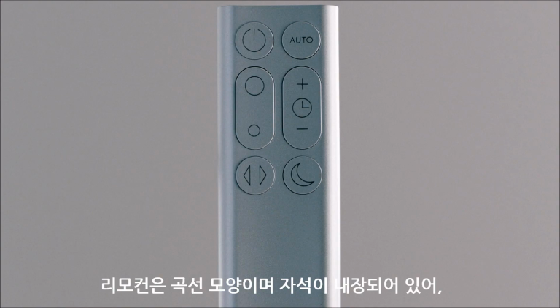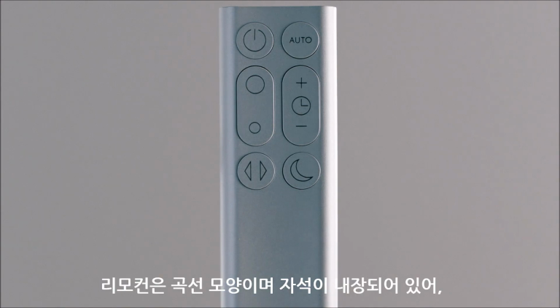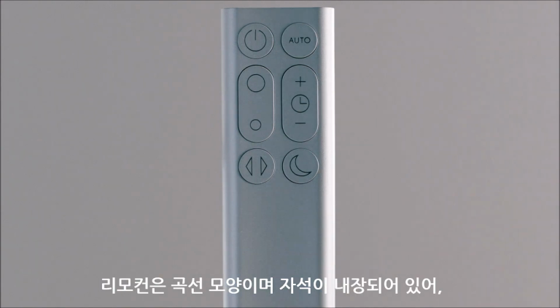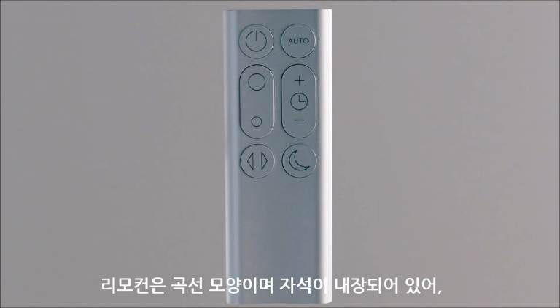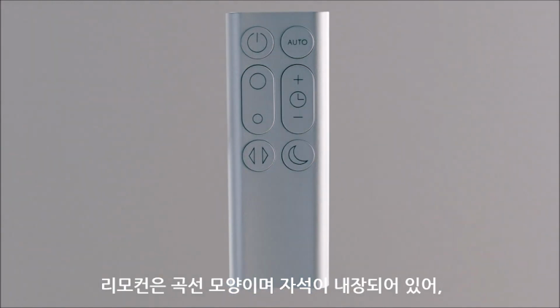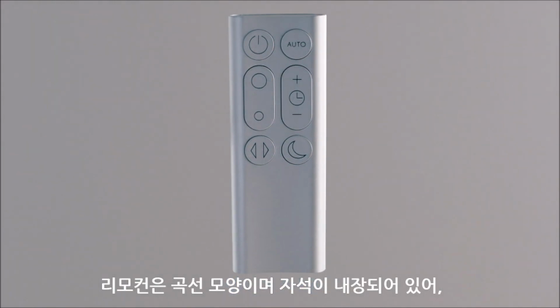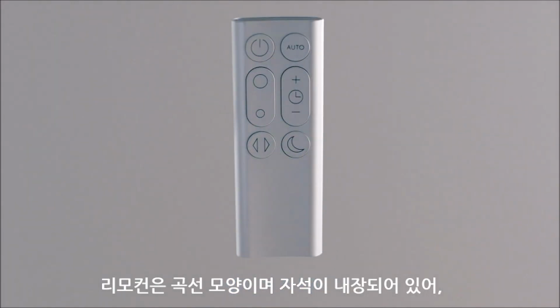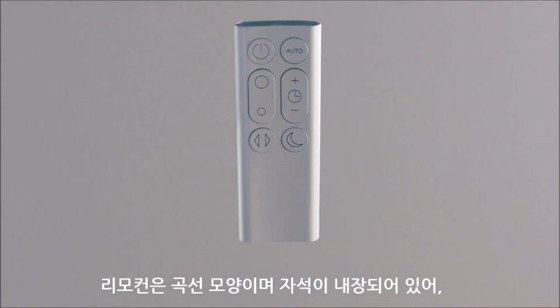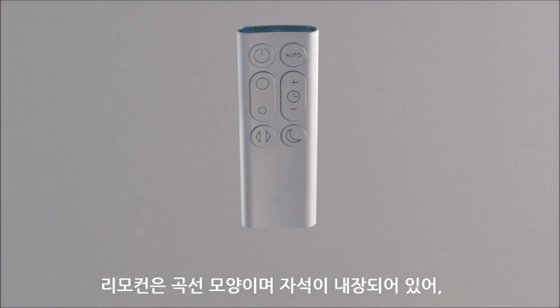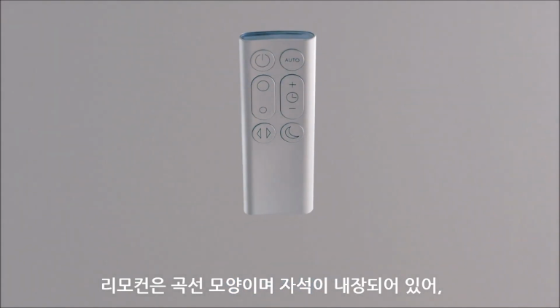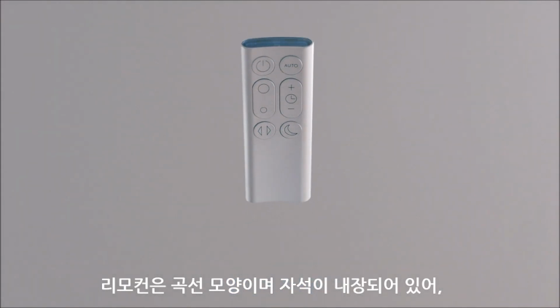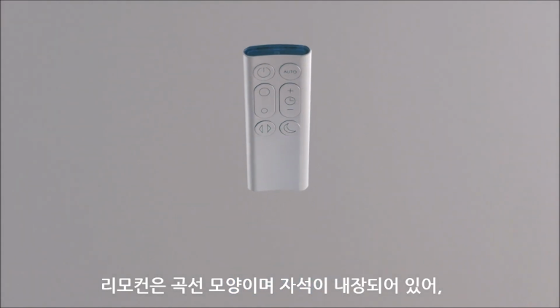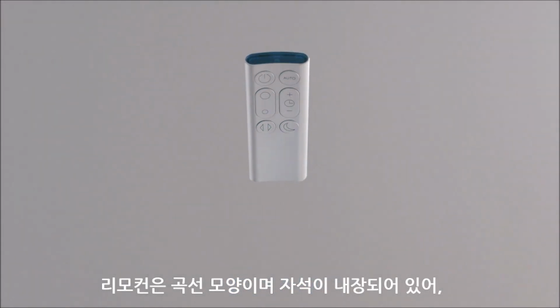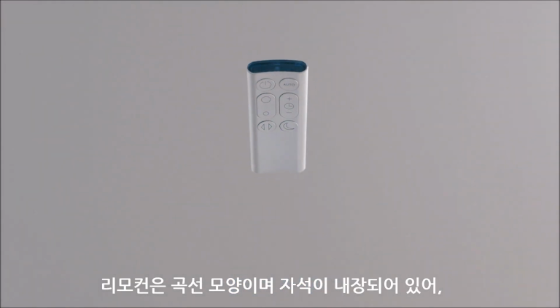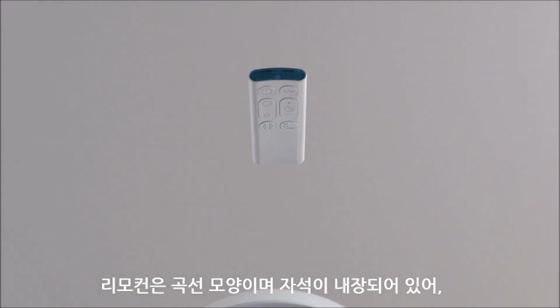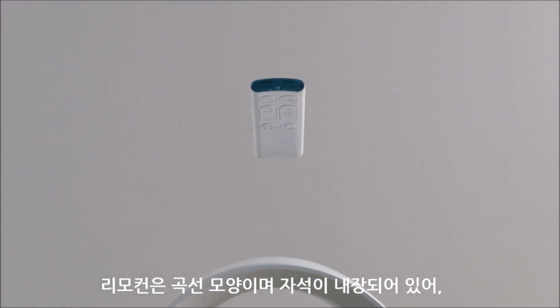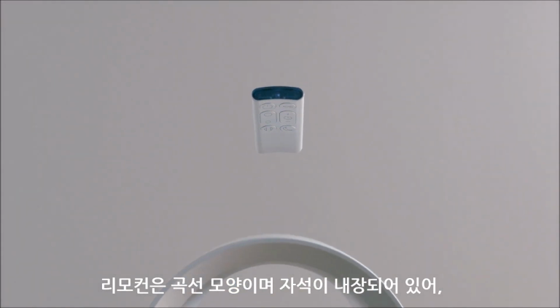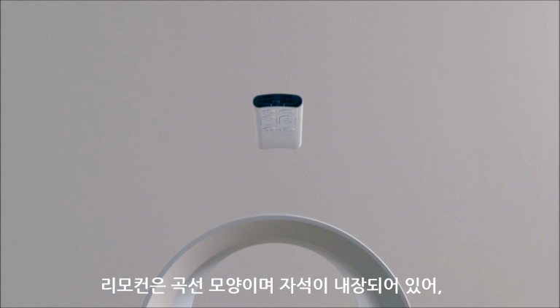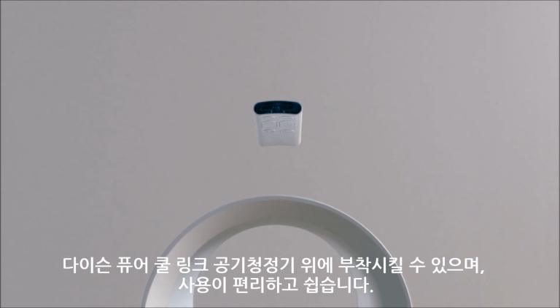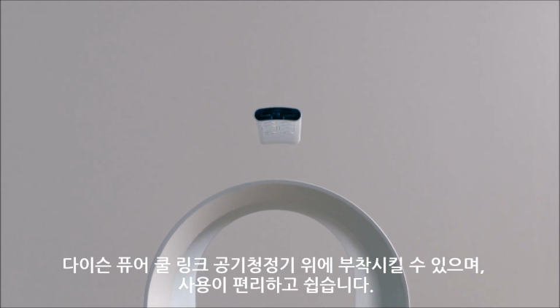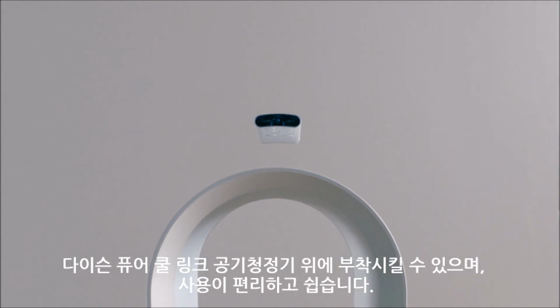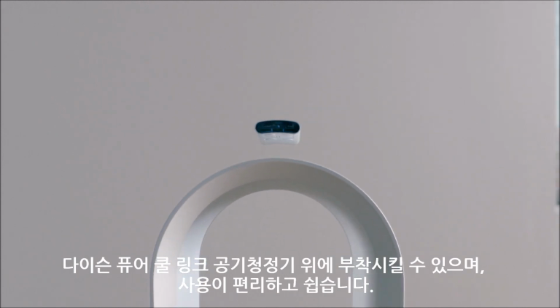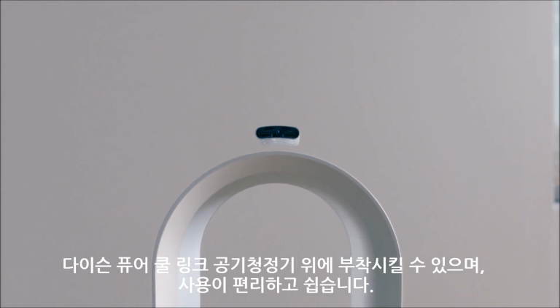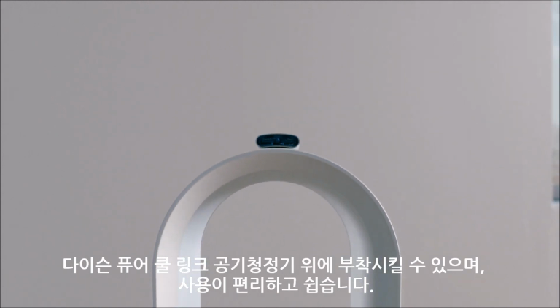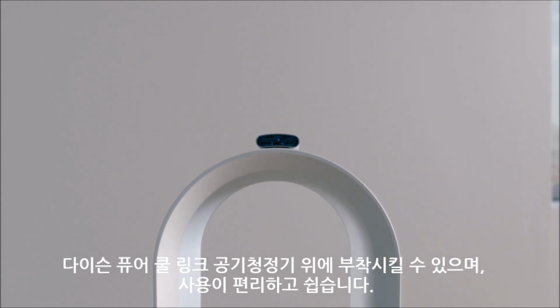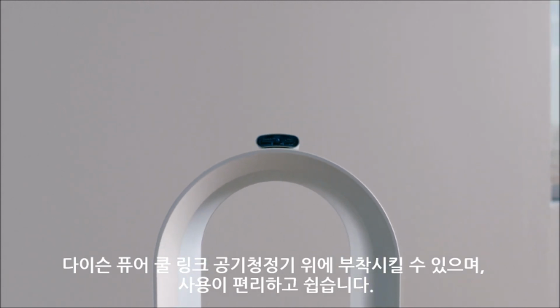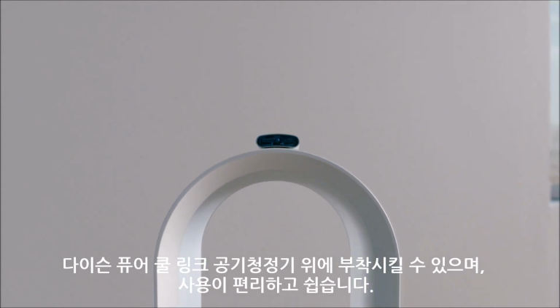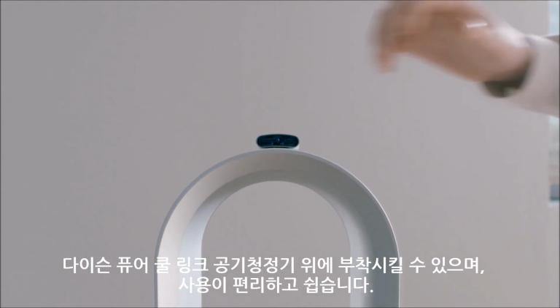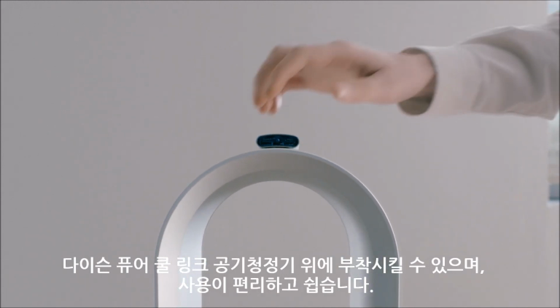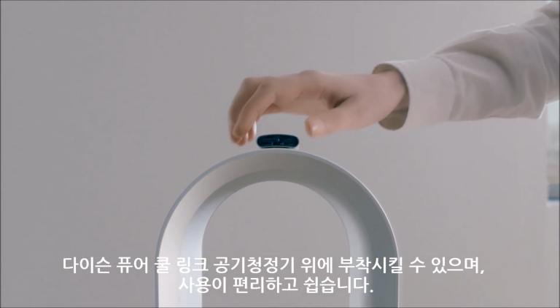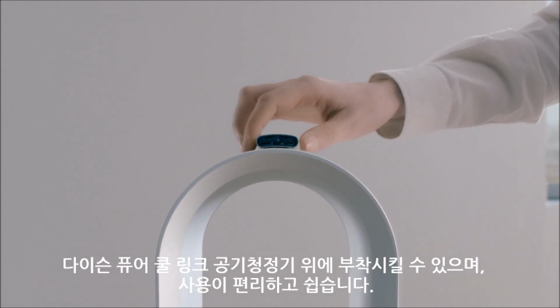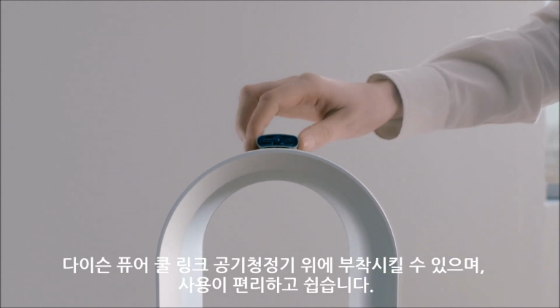The remote control is curved and magnetised so it can dock on top of the loop for easy access.